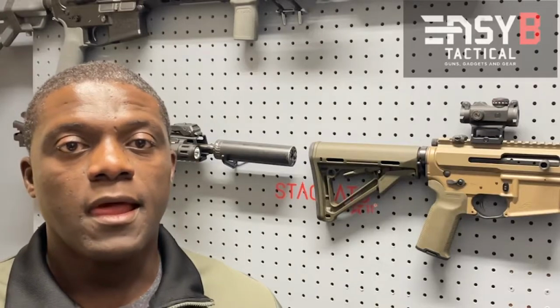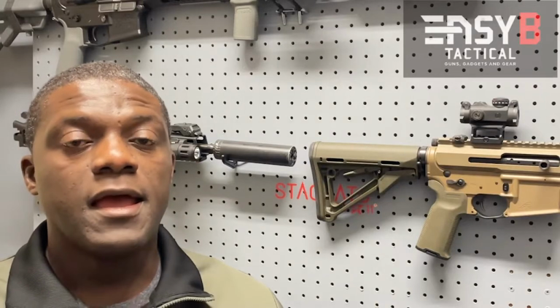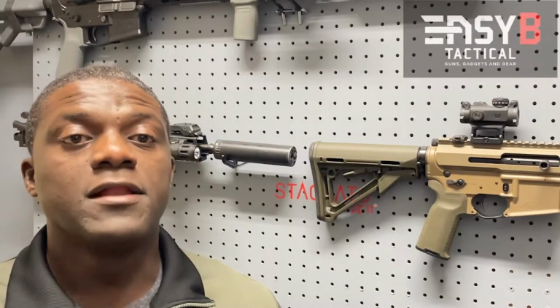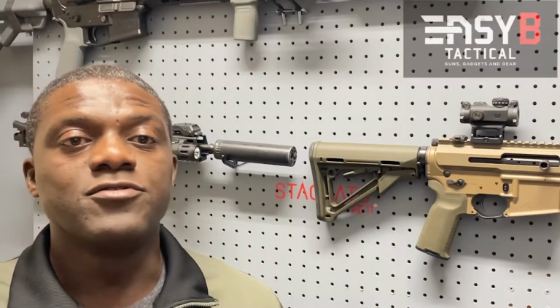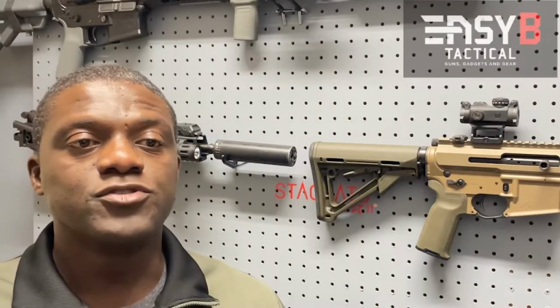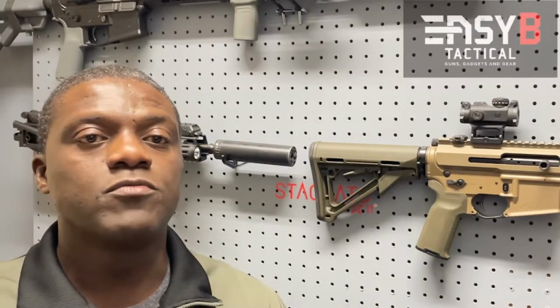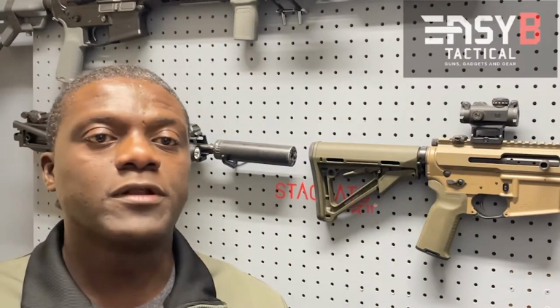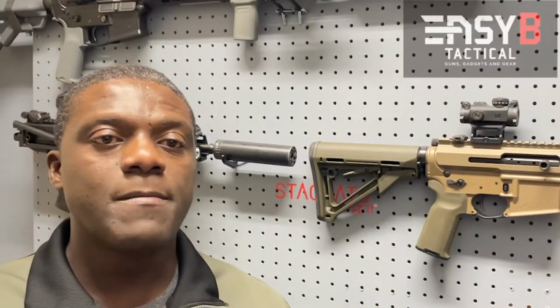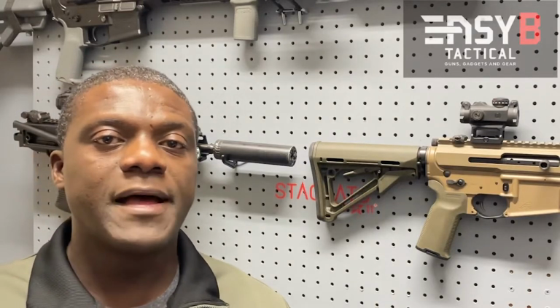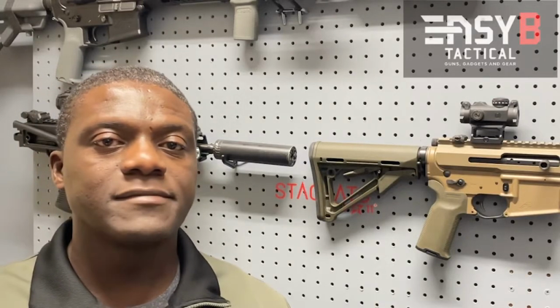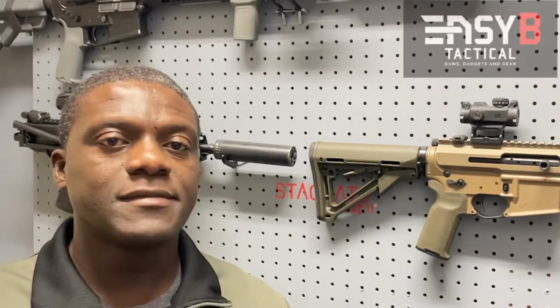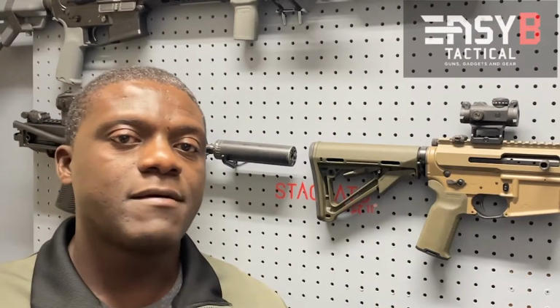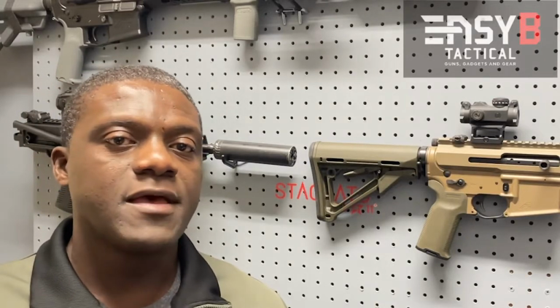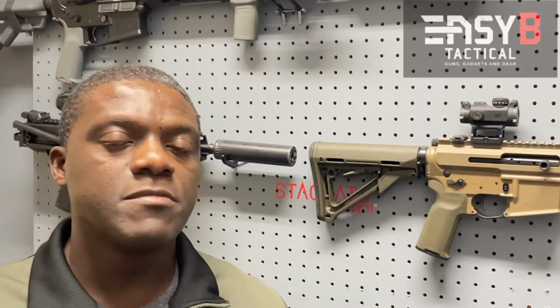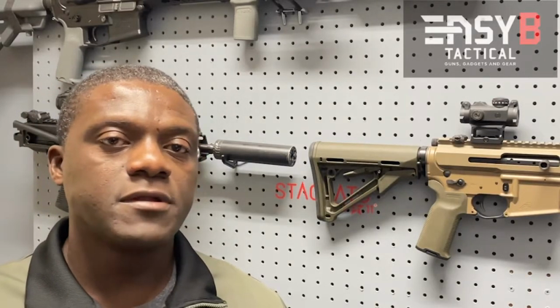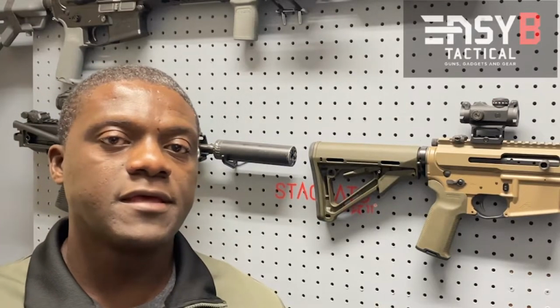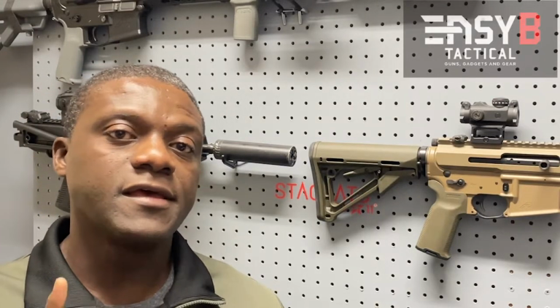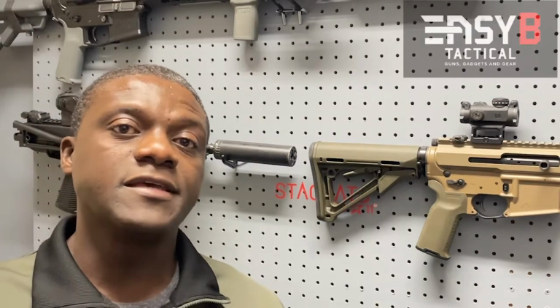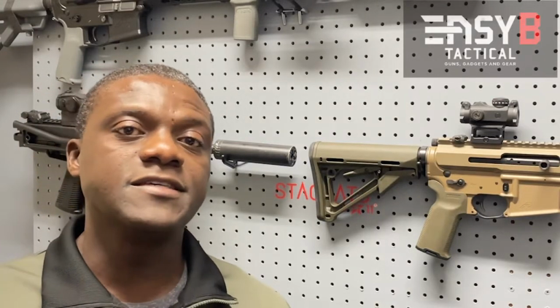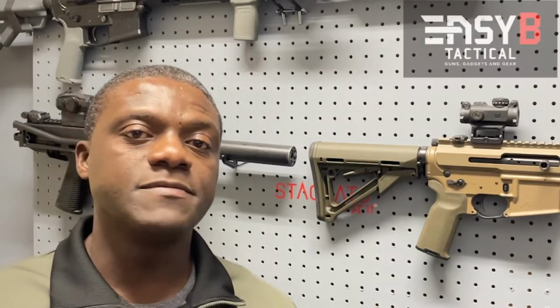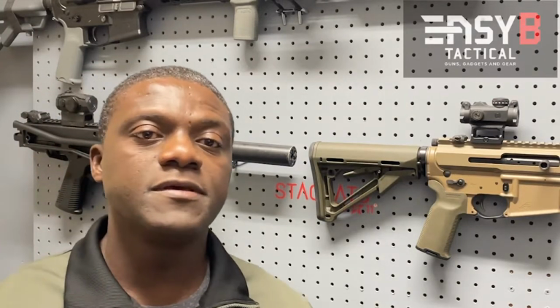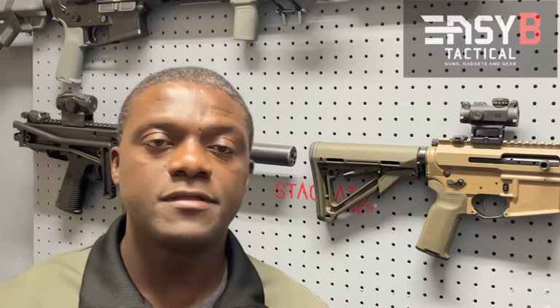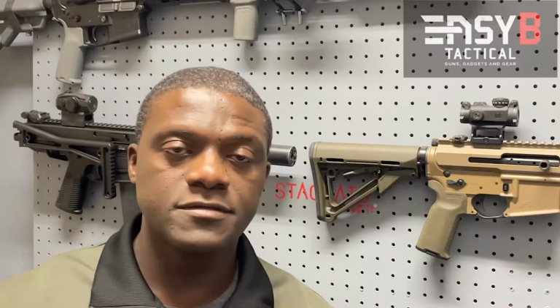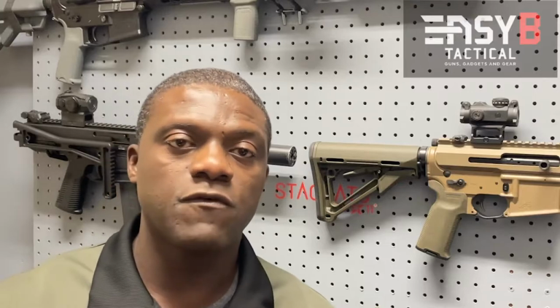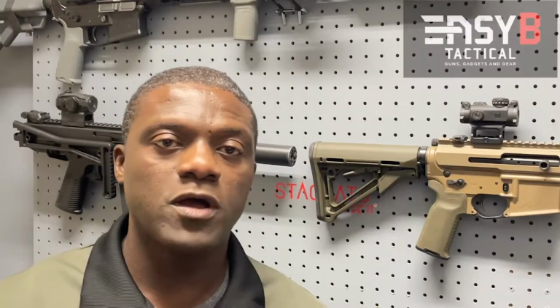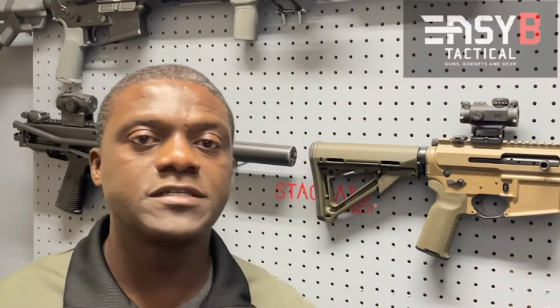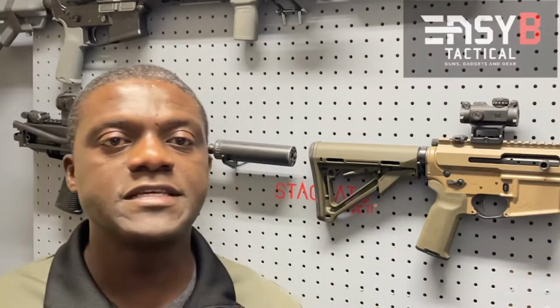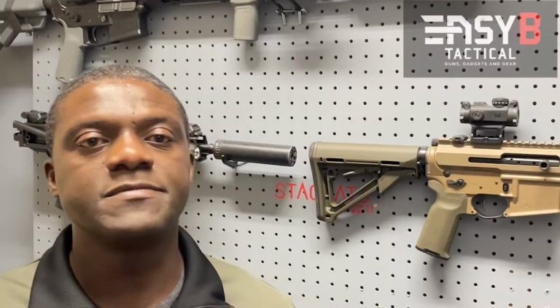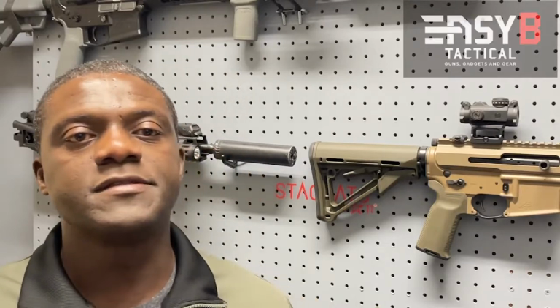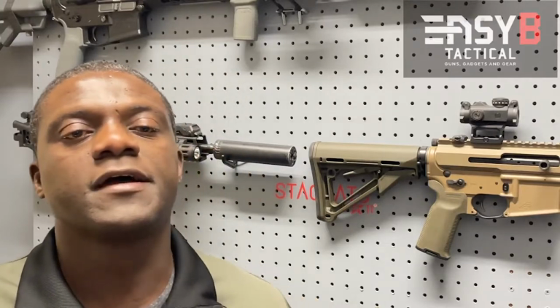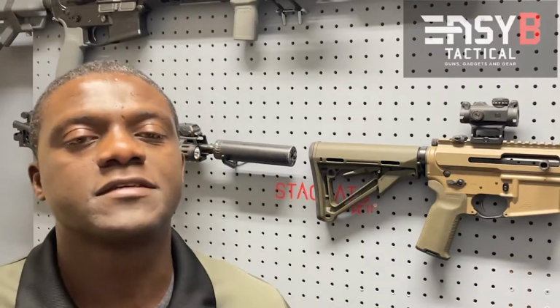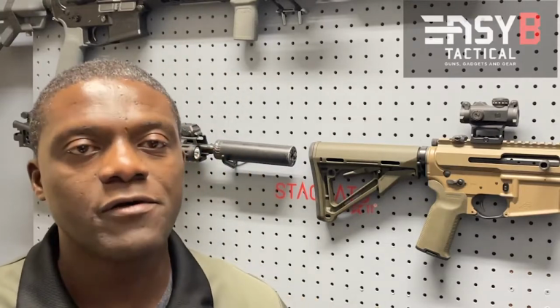Hello YouTube, welcome back. I'm Edmund aka EZB. Thanks for watching EZB Tactical.